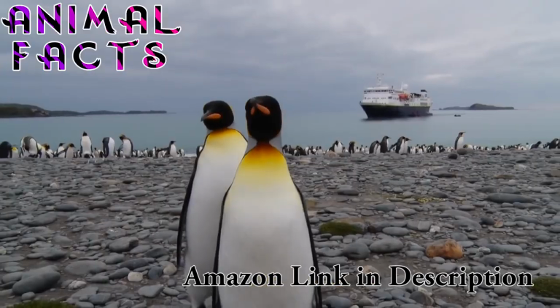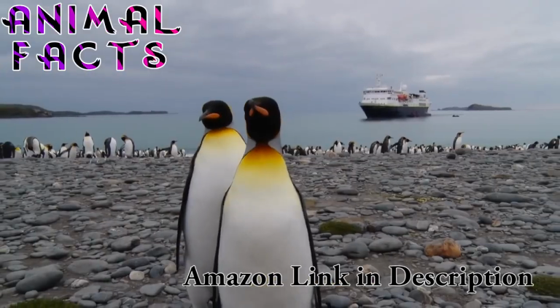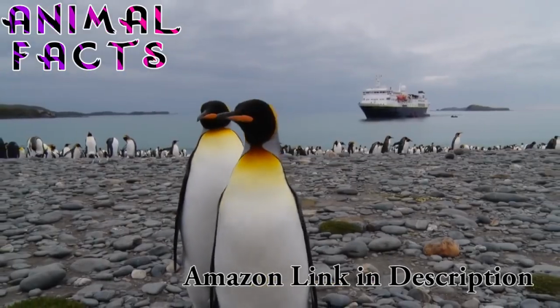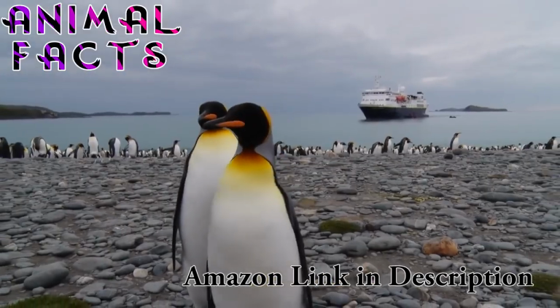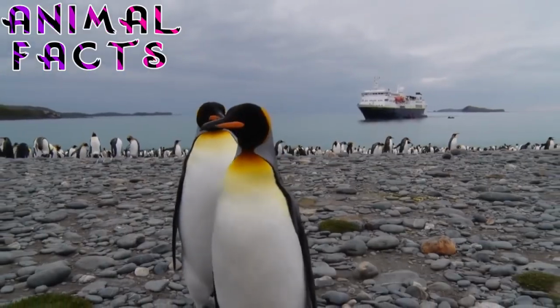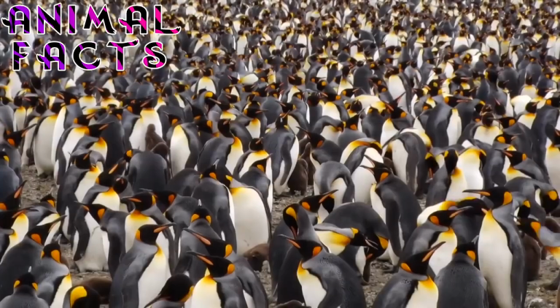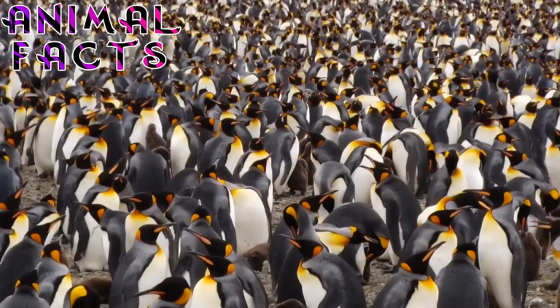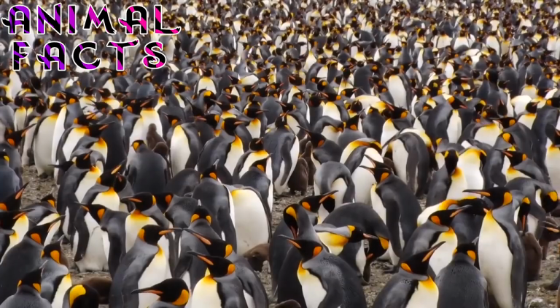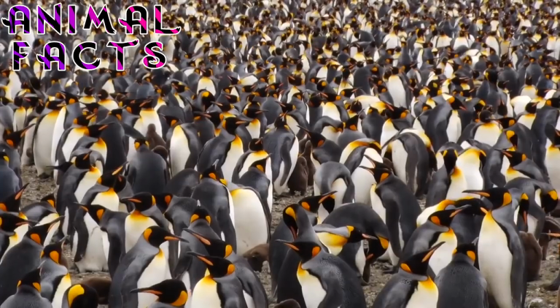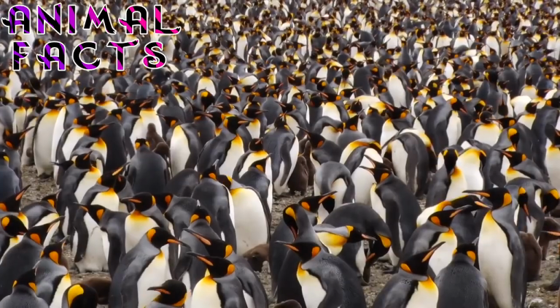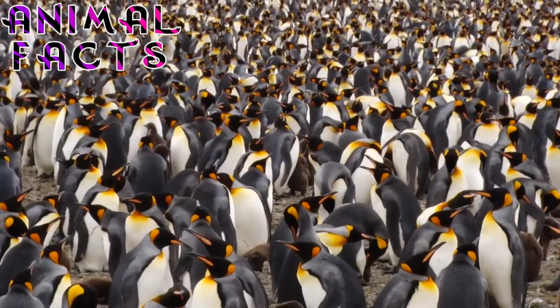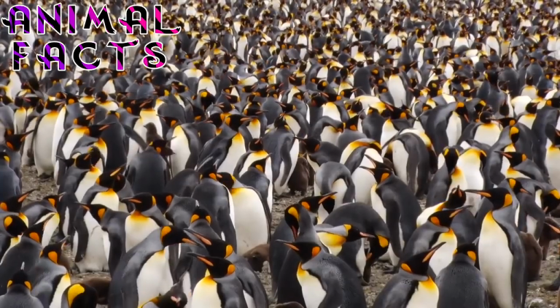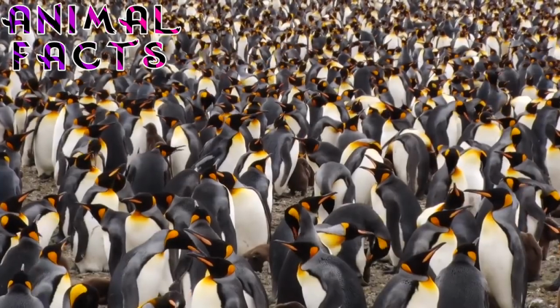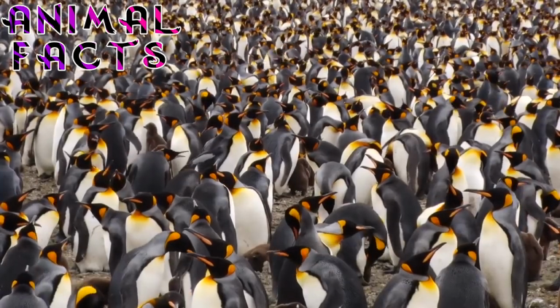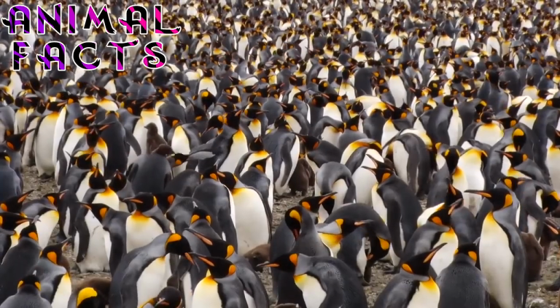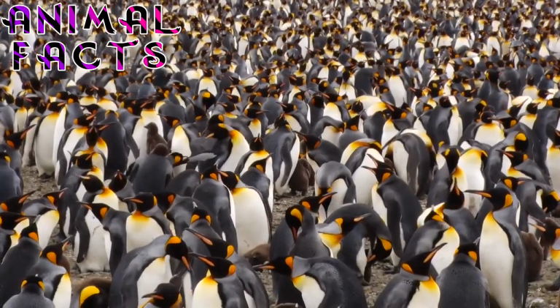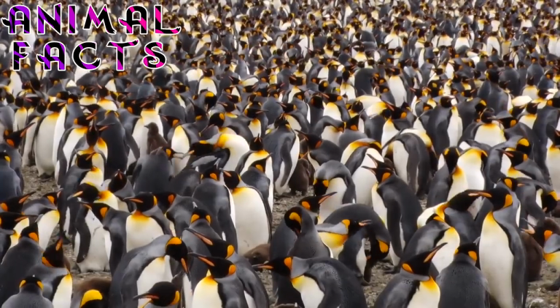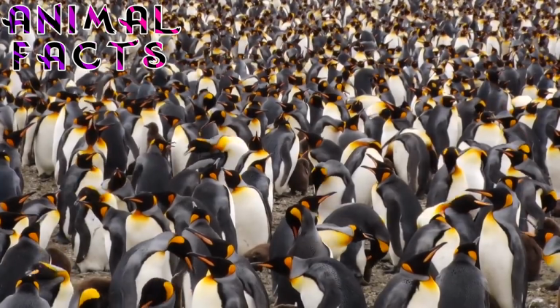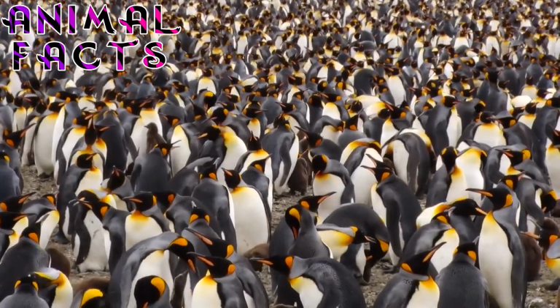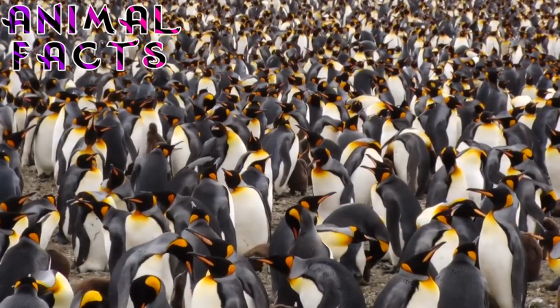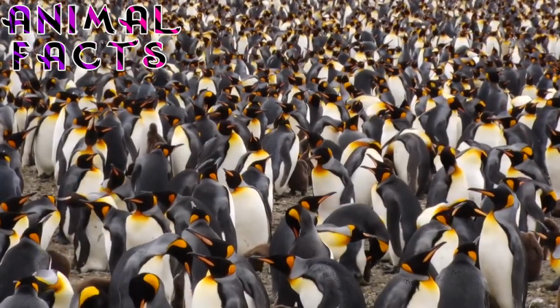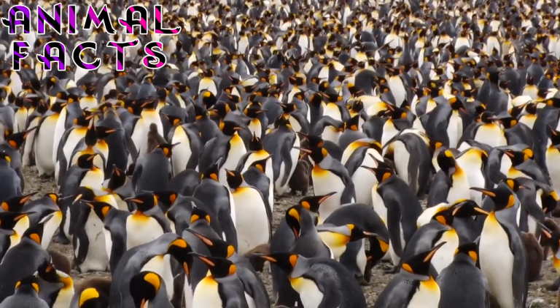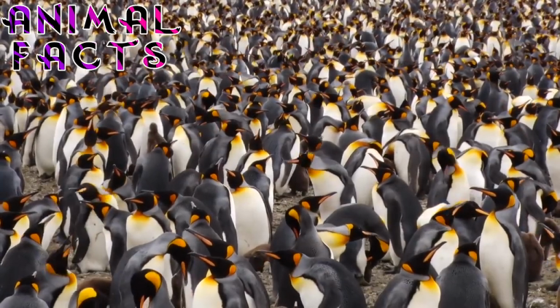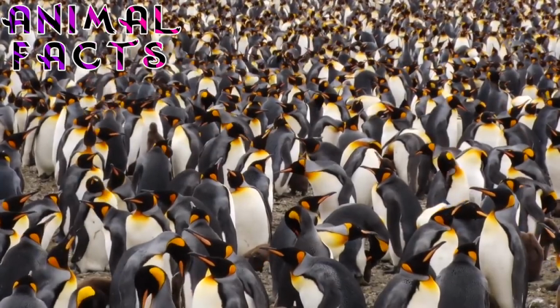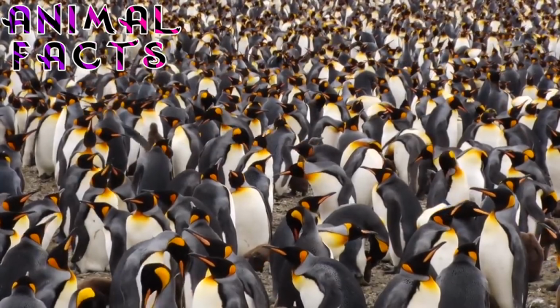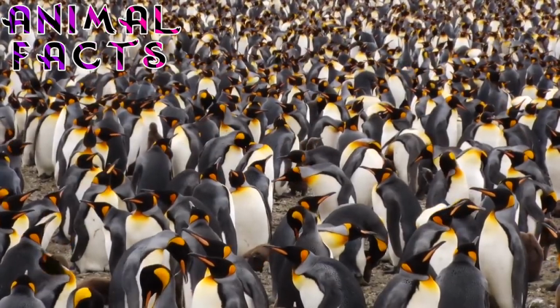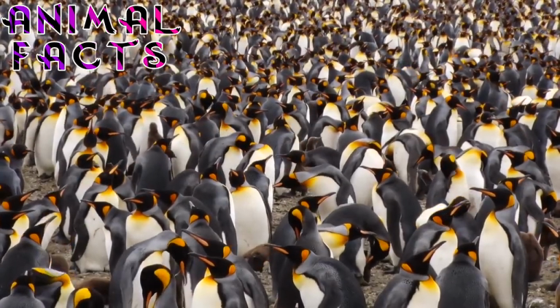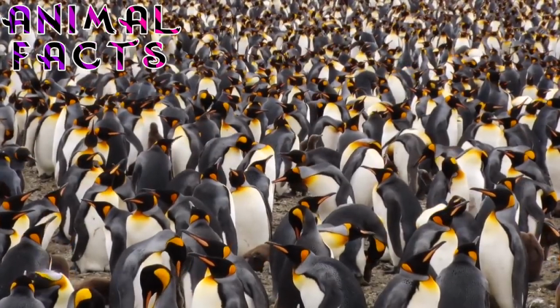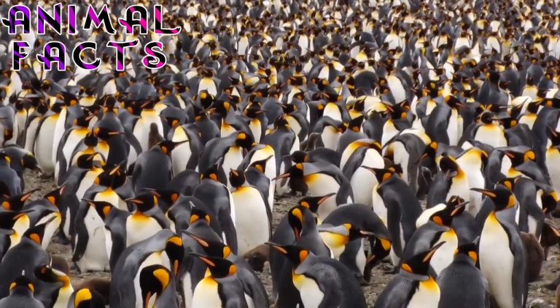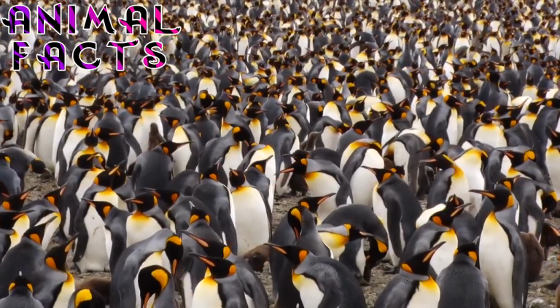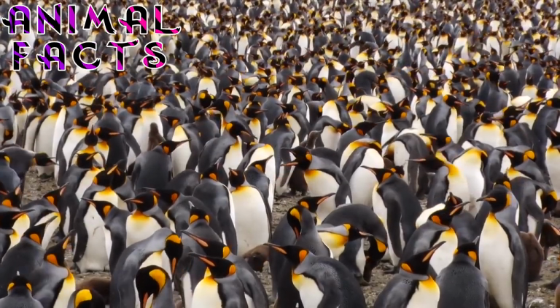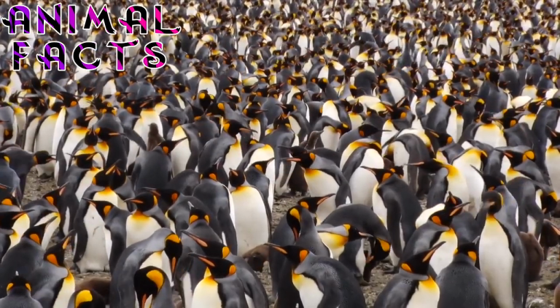Hi, welcome to Animal Facts. Today we discuss the highly gregarious, beautifully colored sea fowl, the King Penguin.